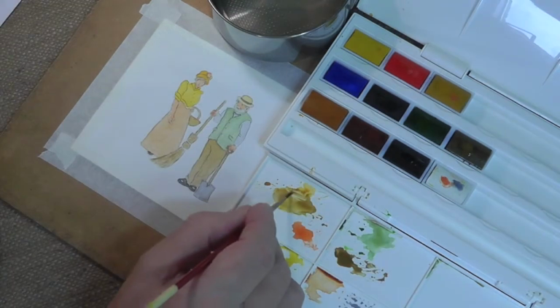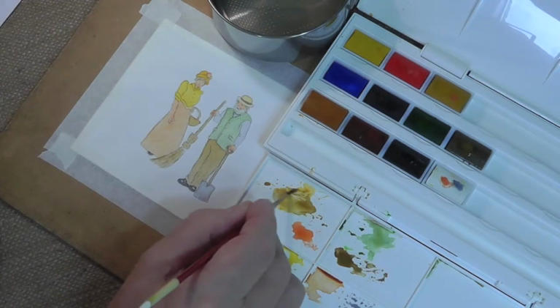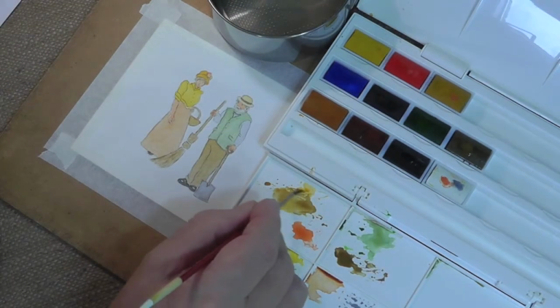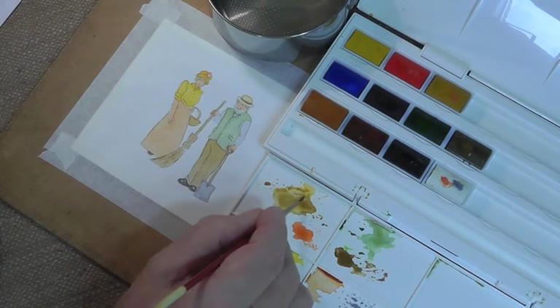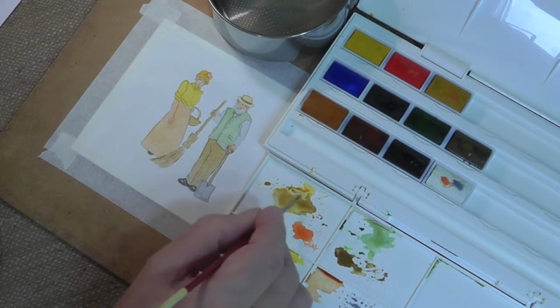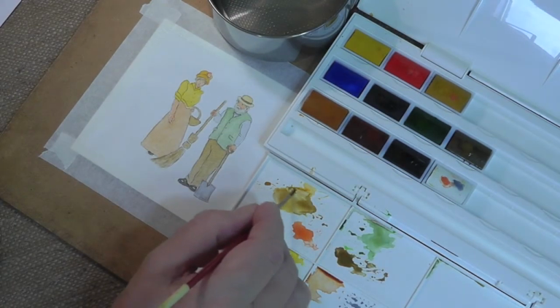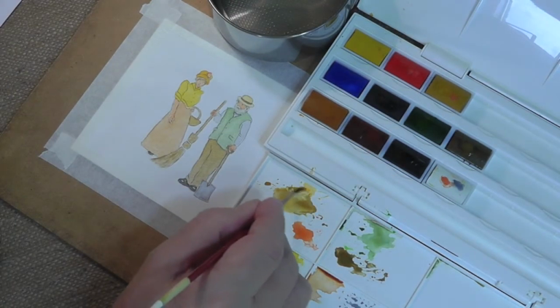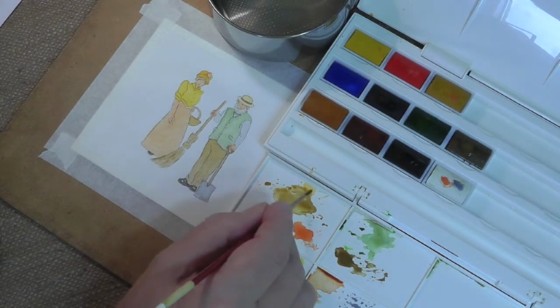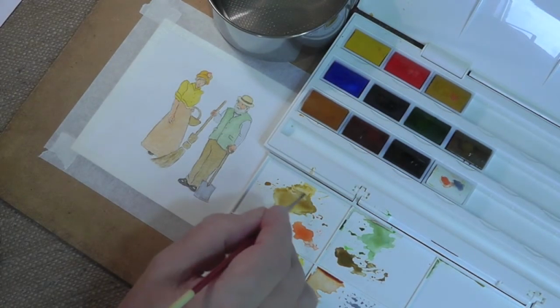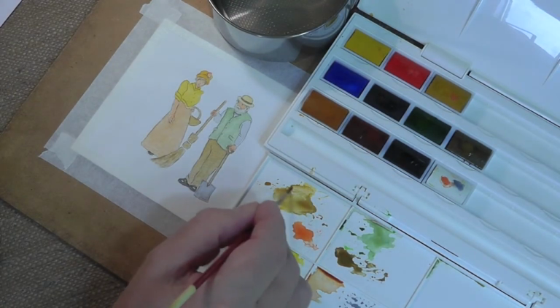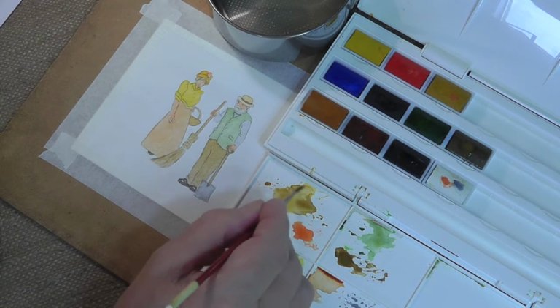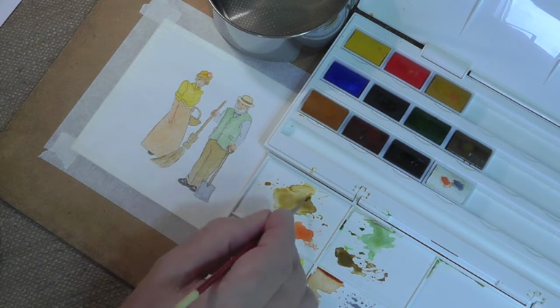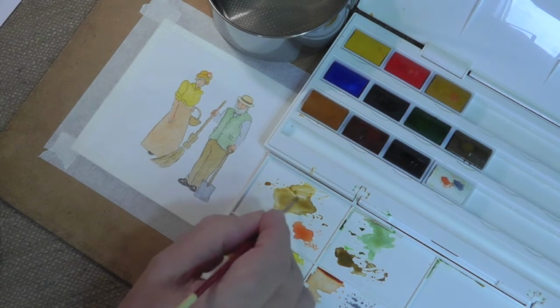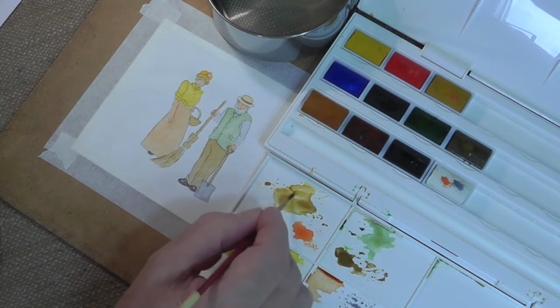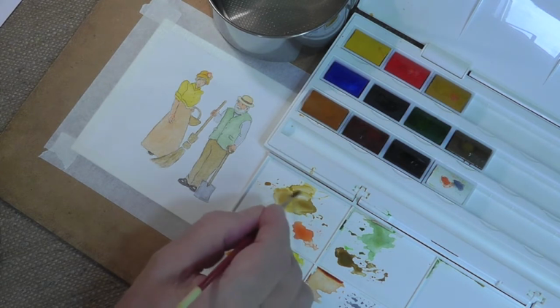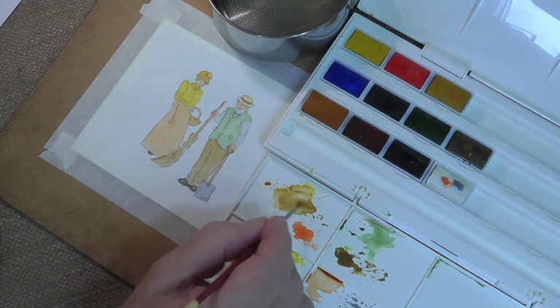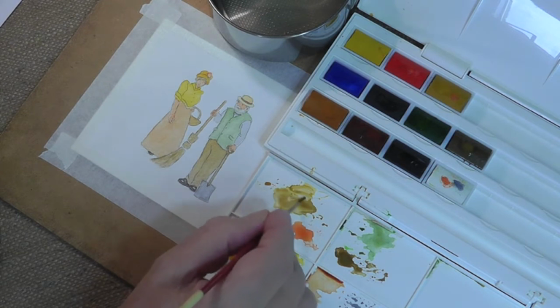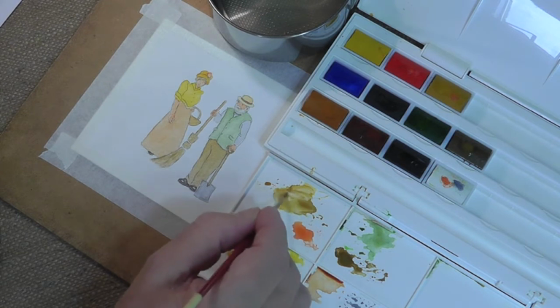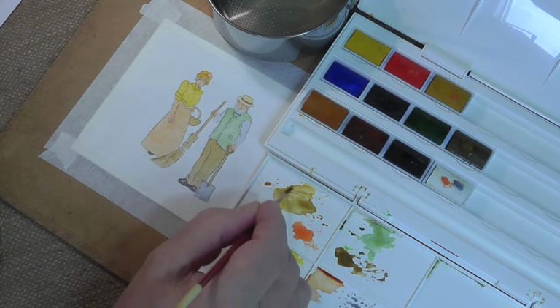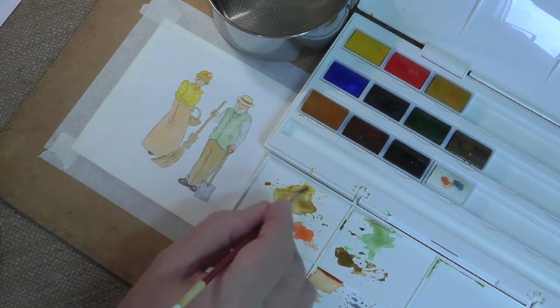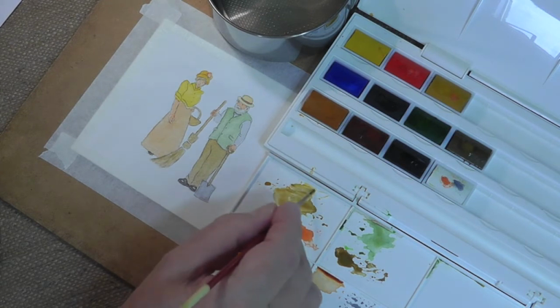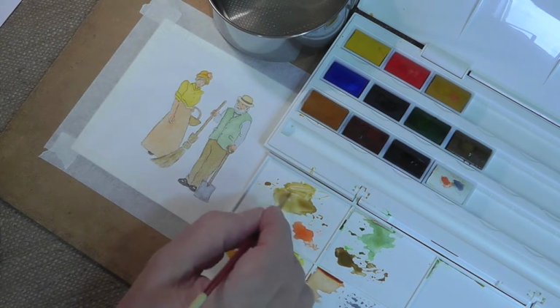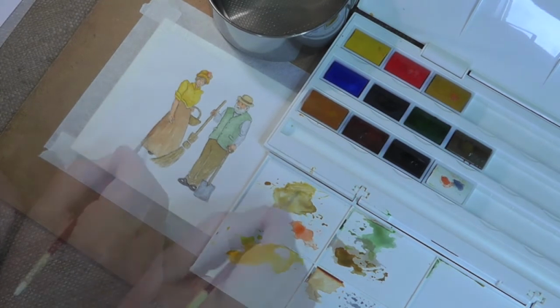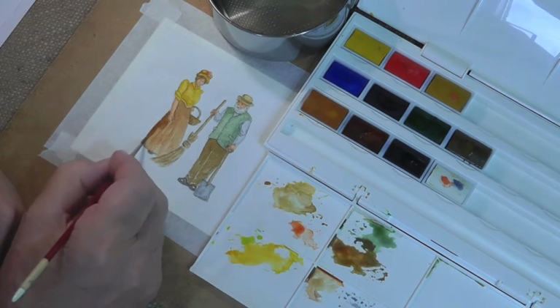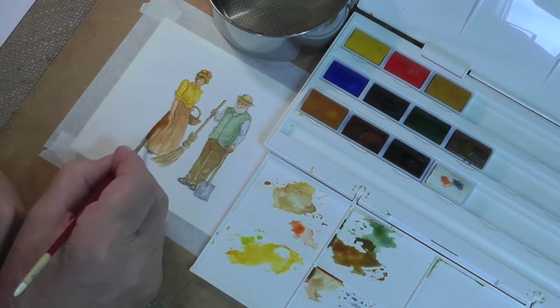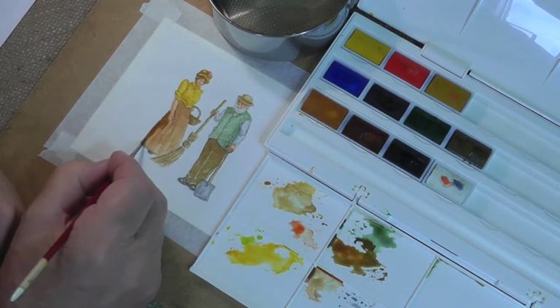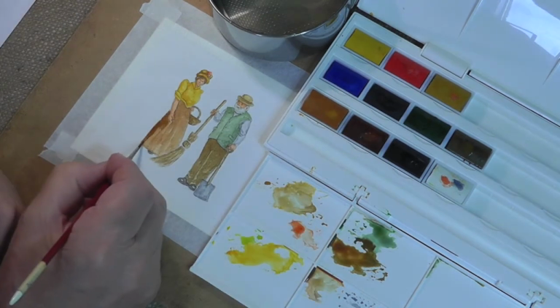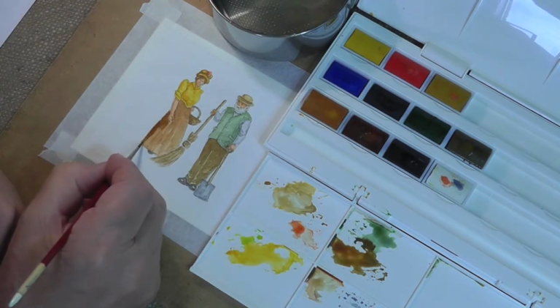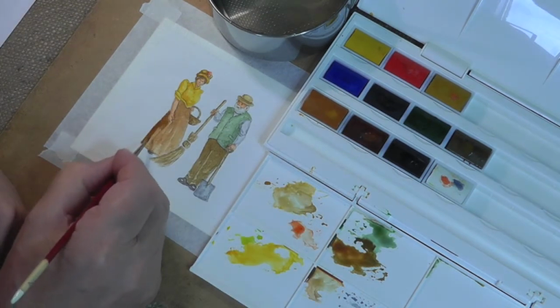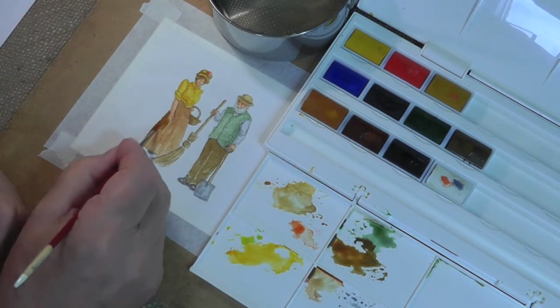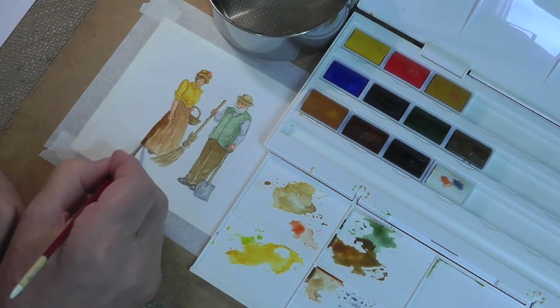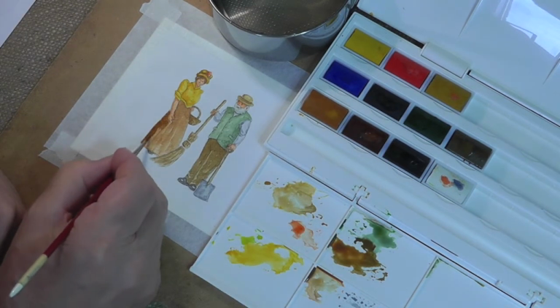I'm going to start with the ladies hat. We used ochre before, but I put a little bit of brown with that, so we come down here with the dark.